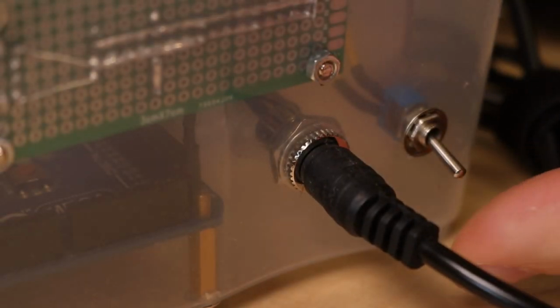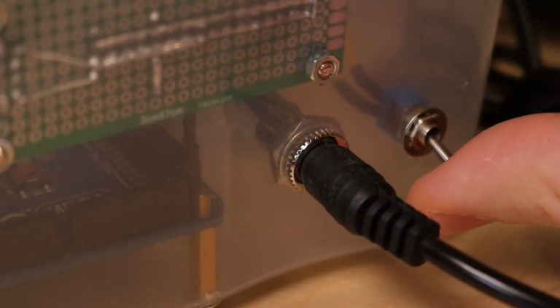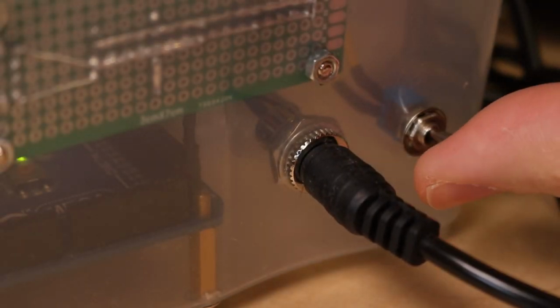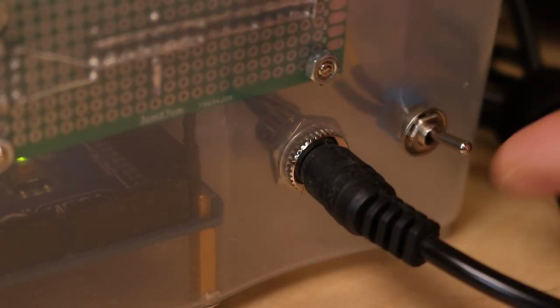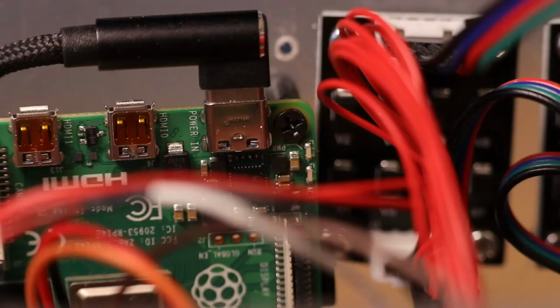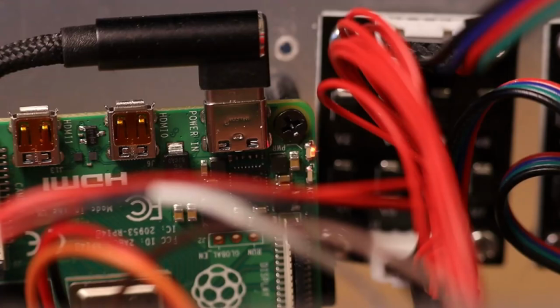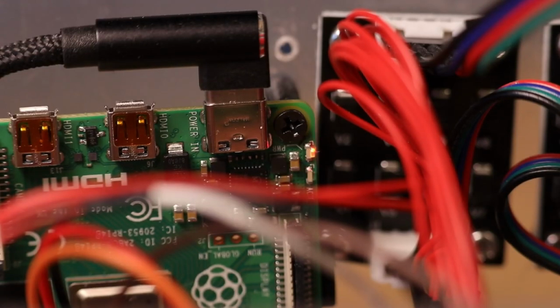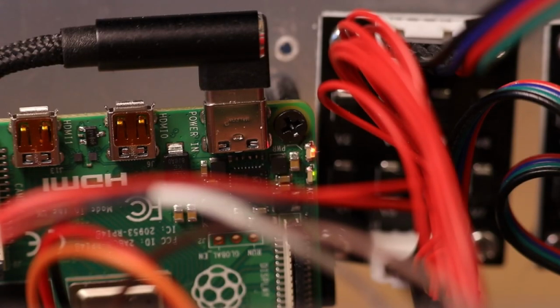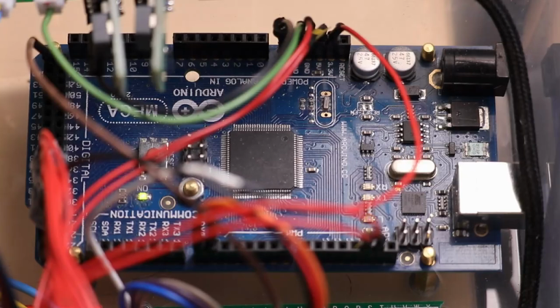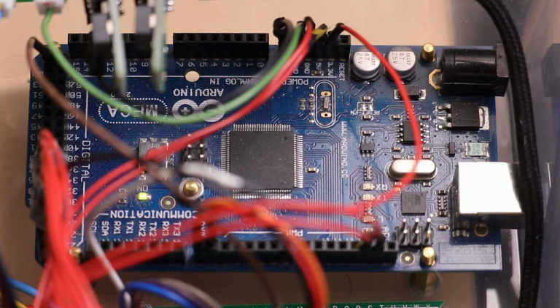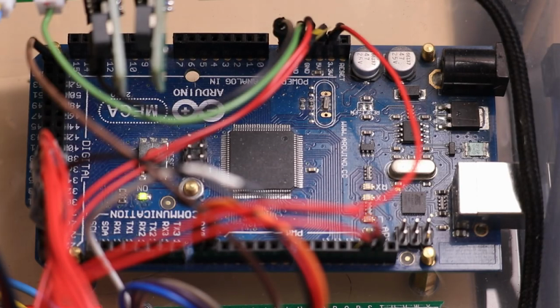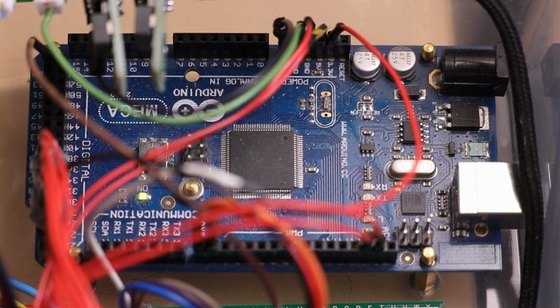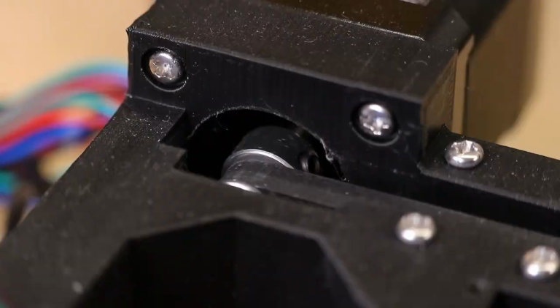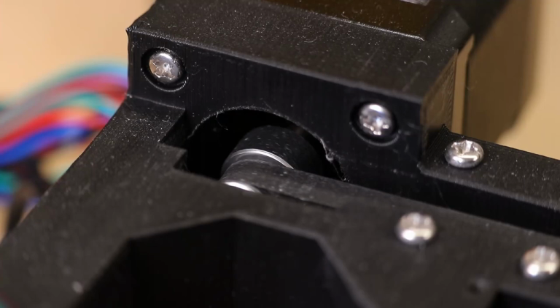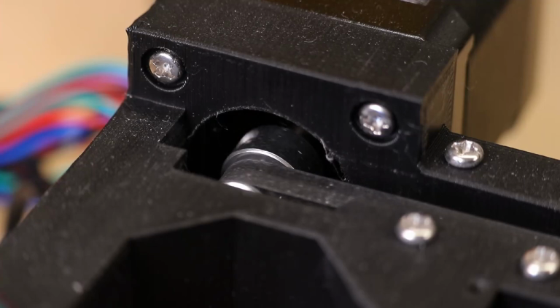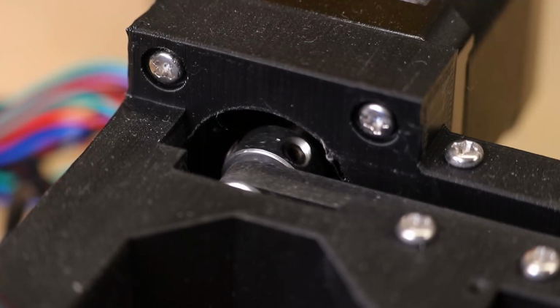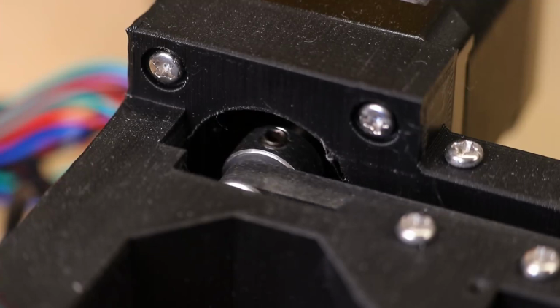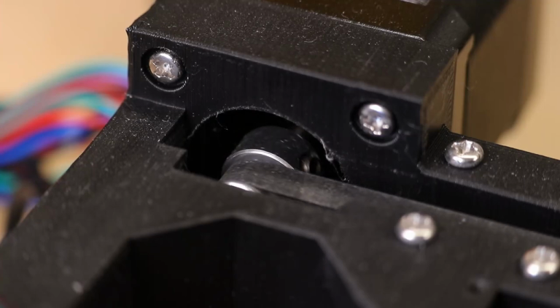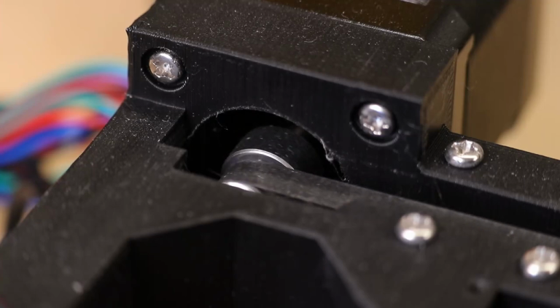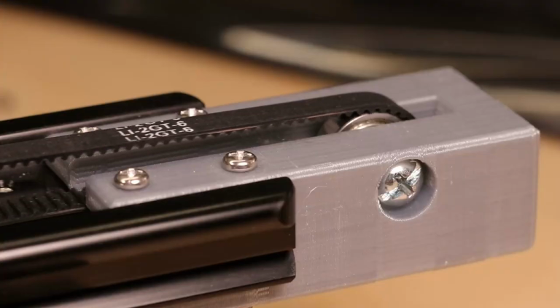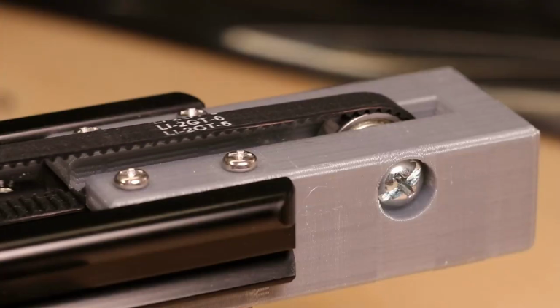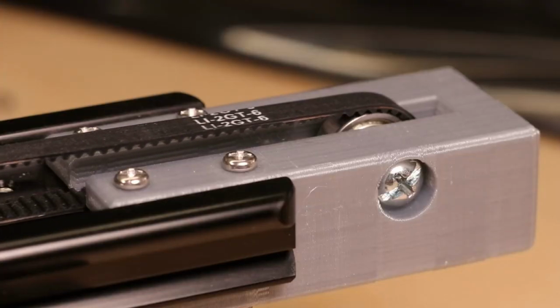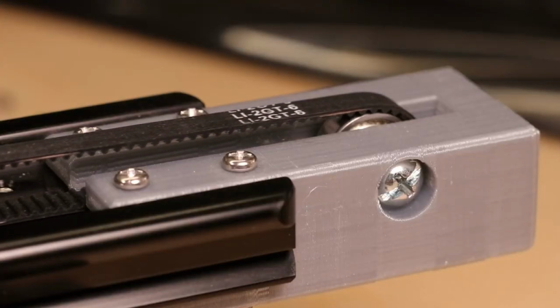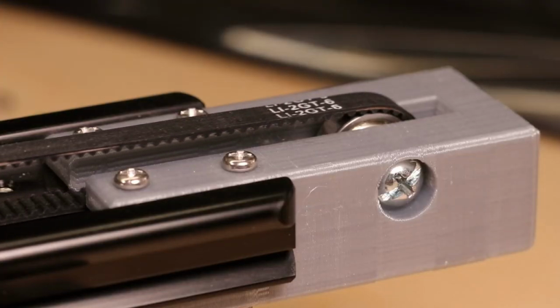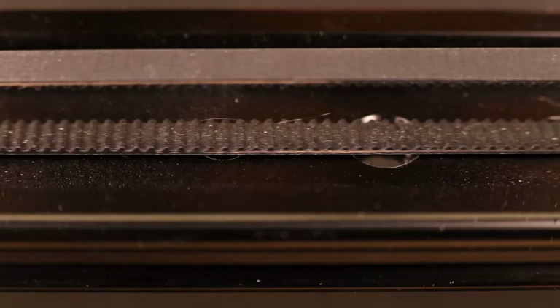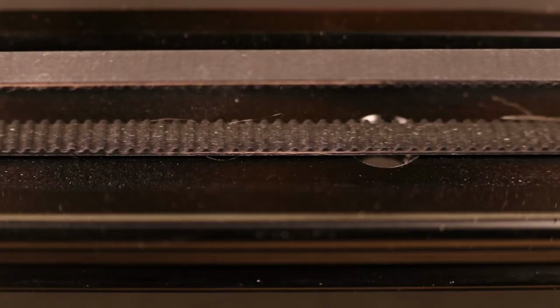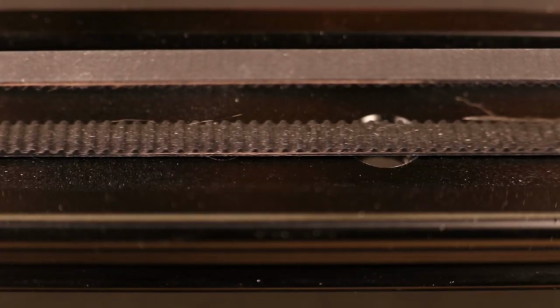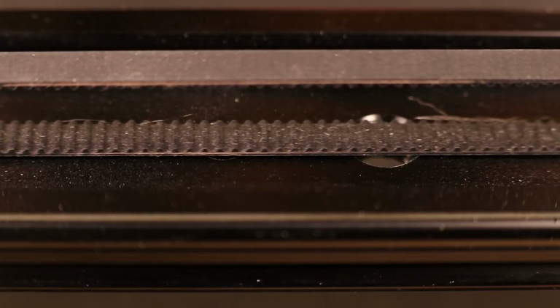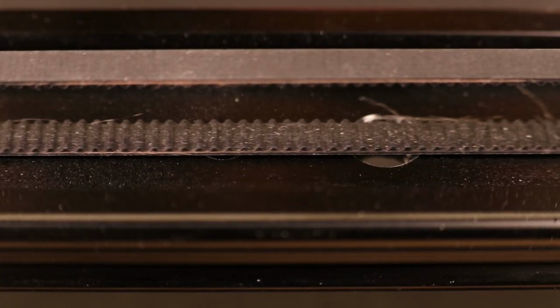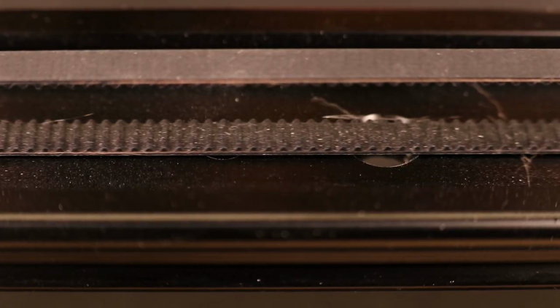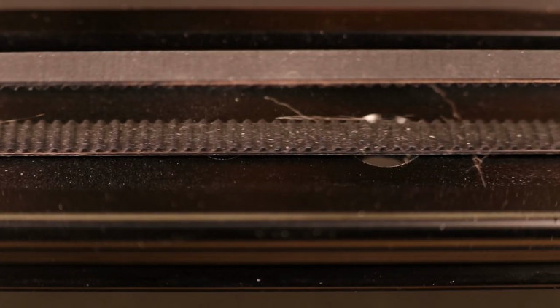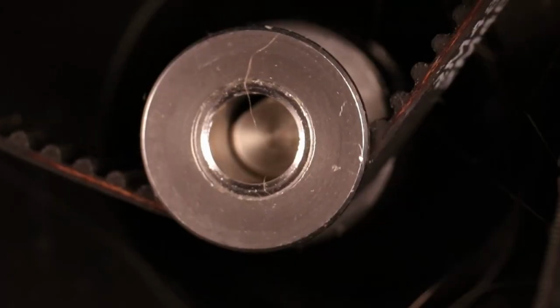Hello everyone. In my last video I used ultra smooth and stable footage, and here is how I got it.